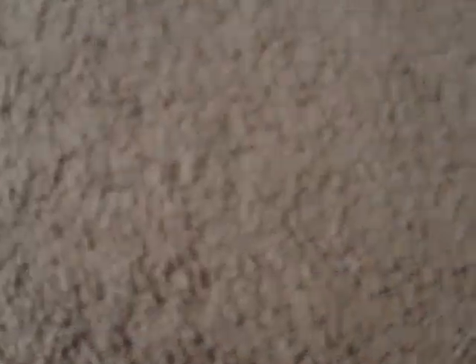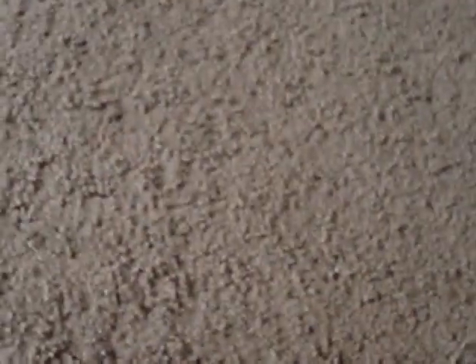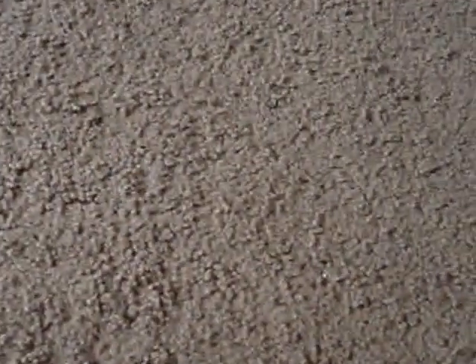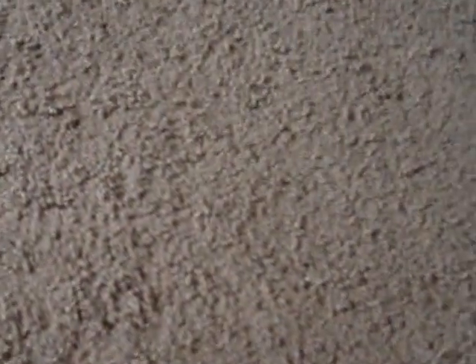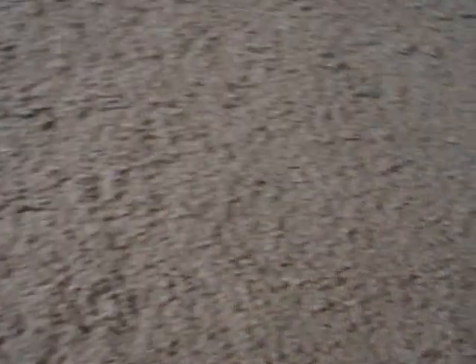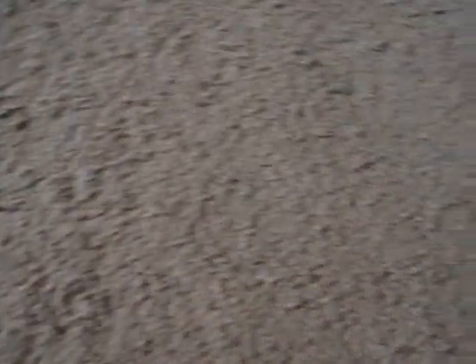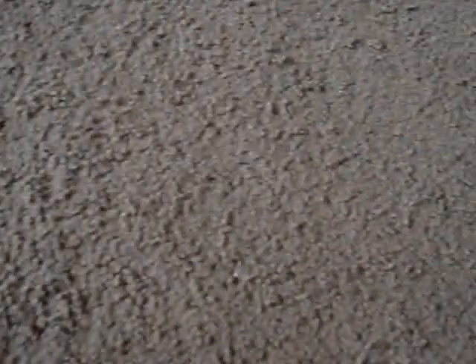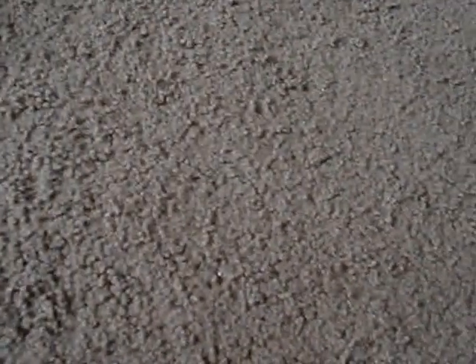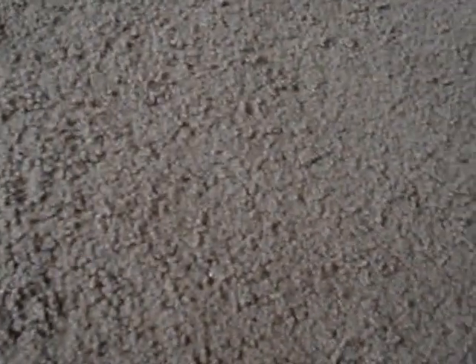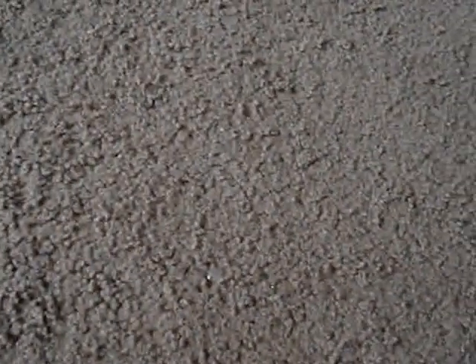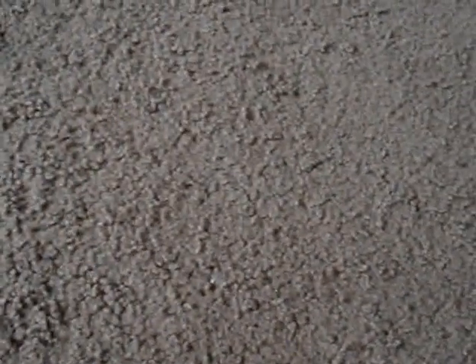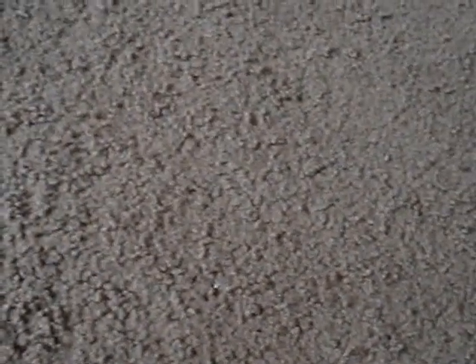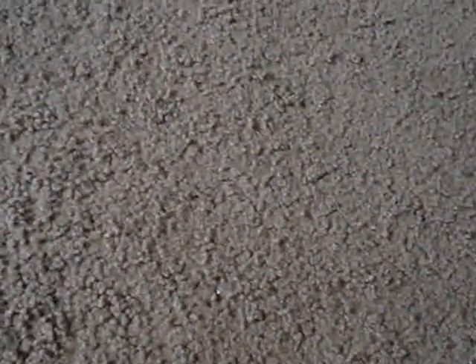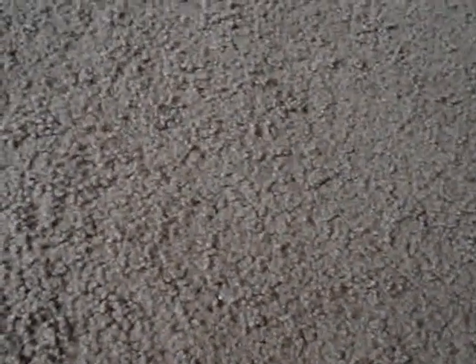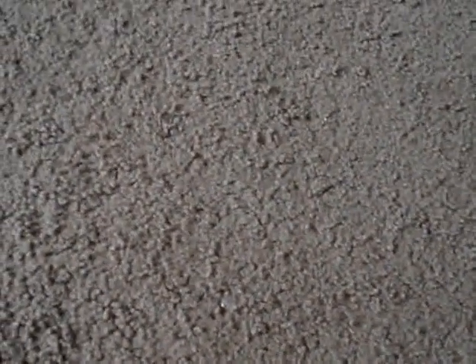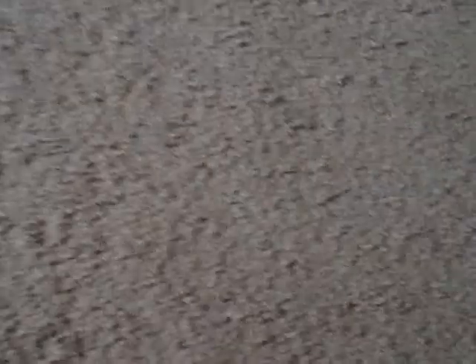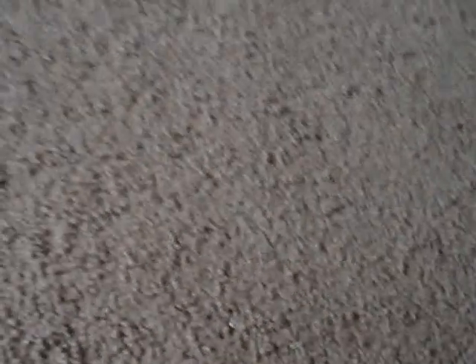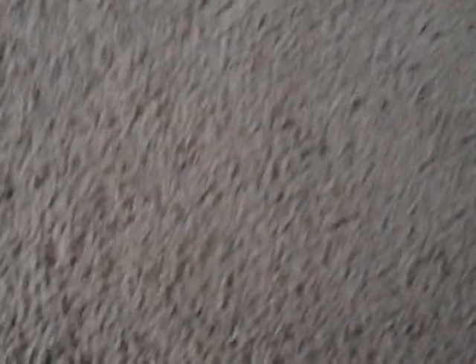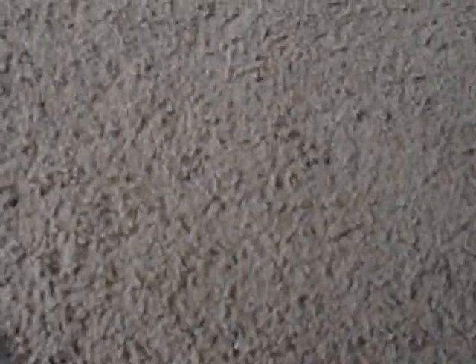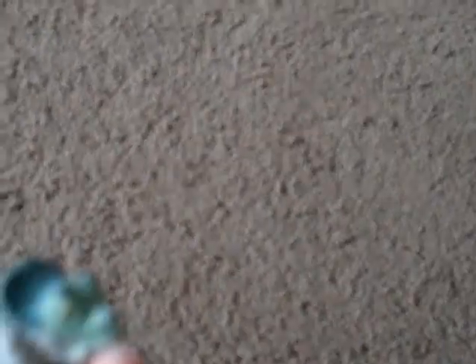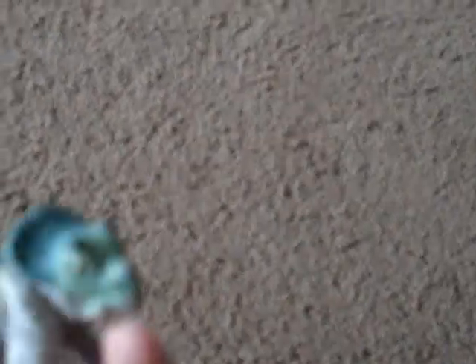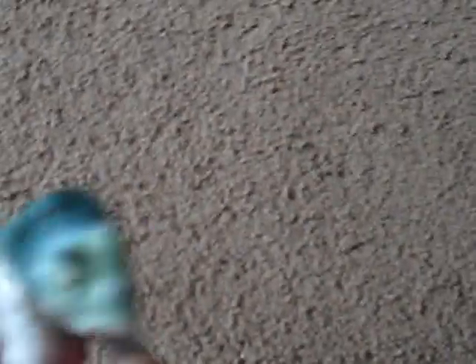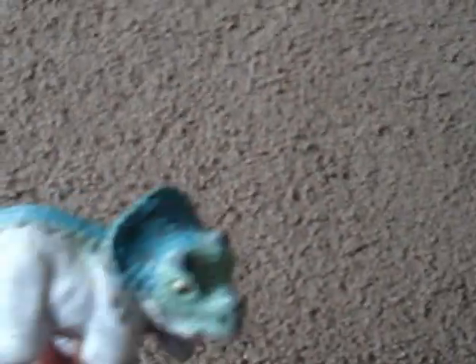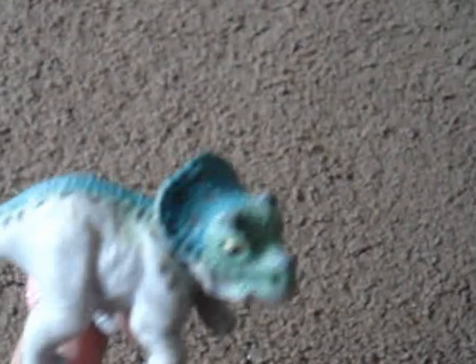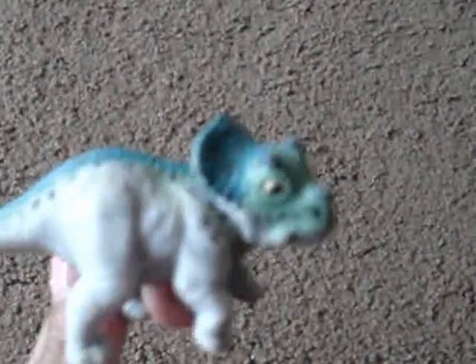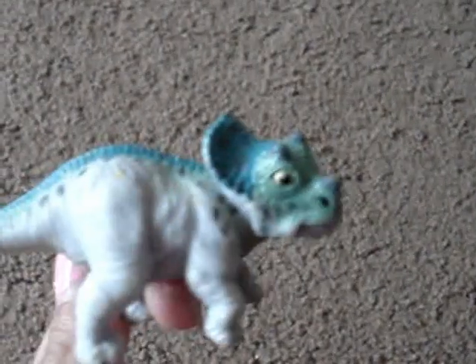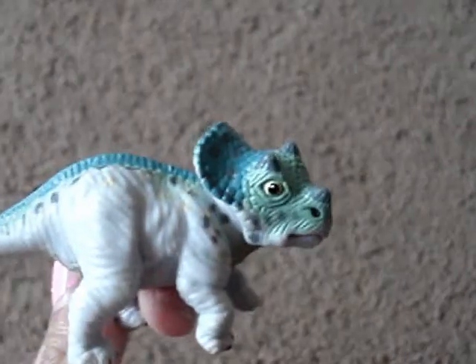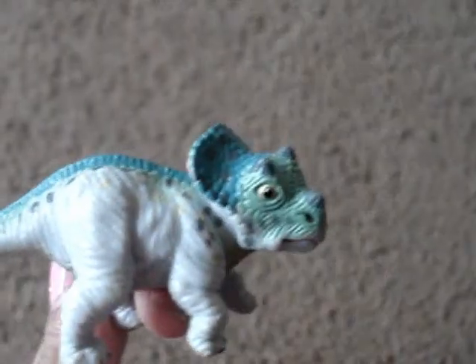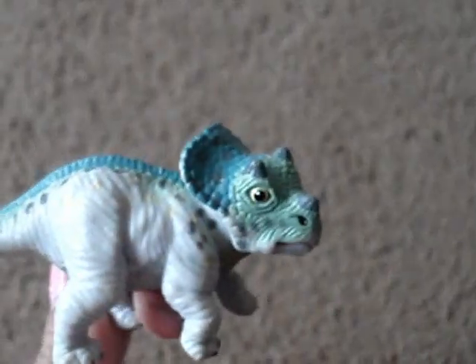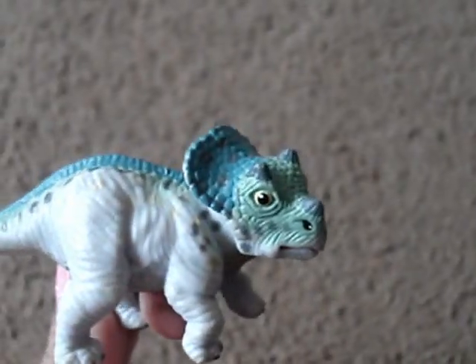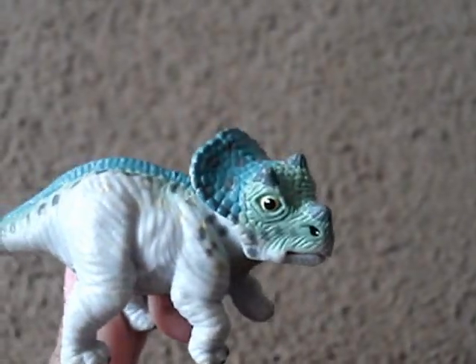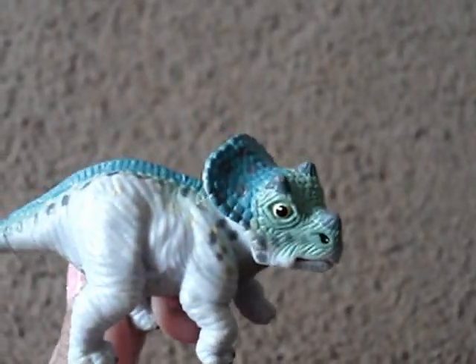And I found the baby triceratops. This is what it looks like. It's so cute.